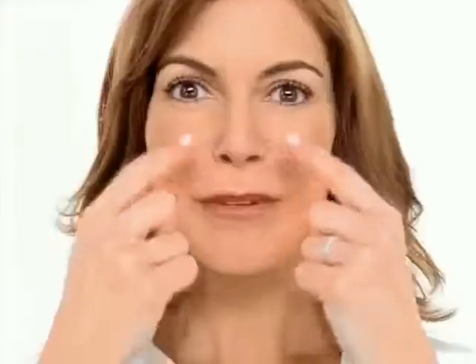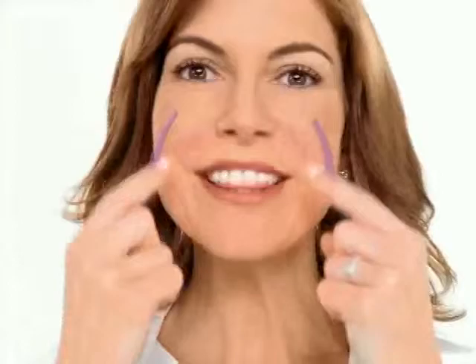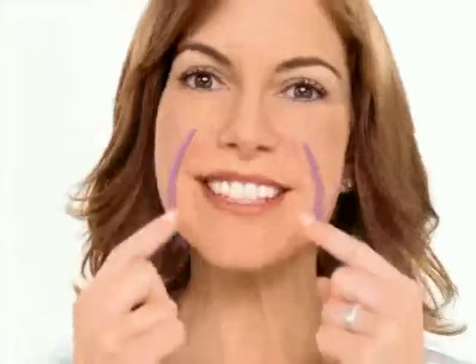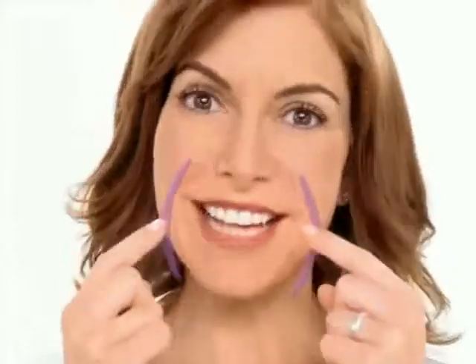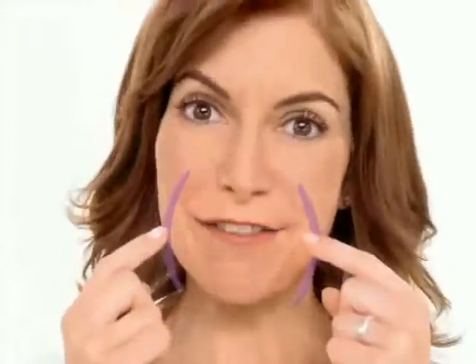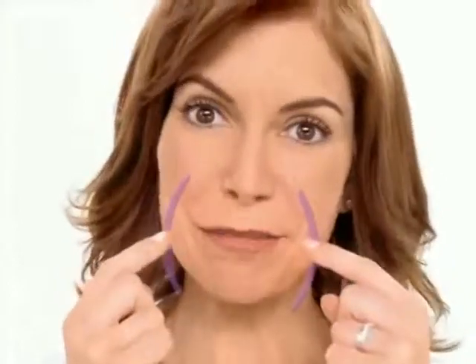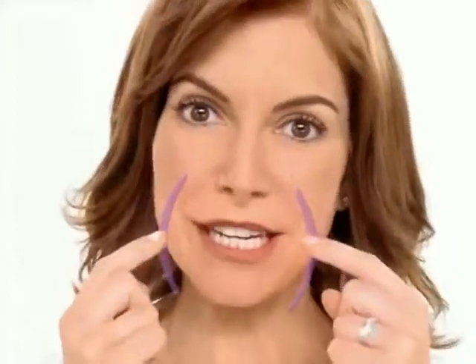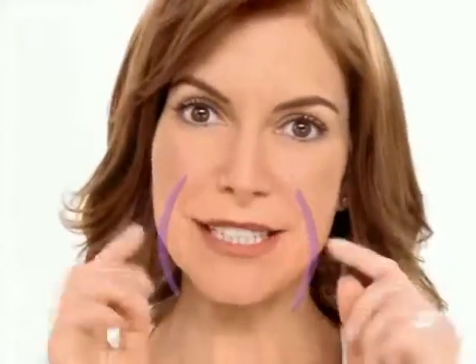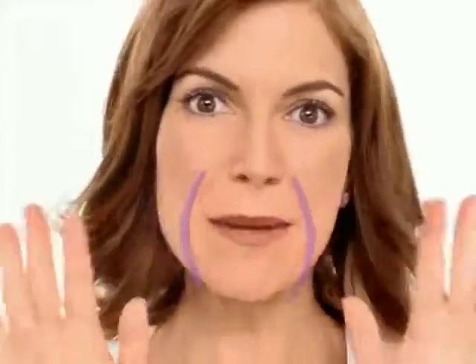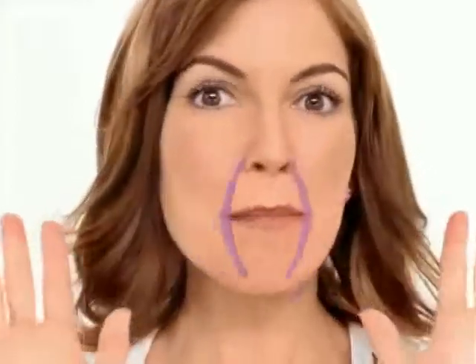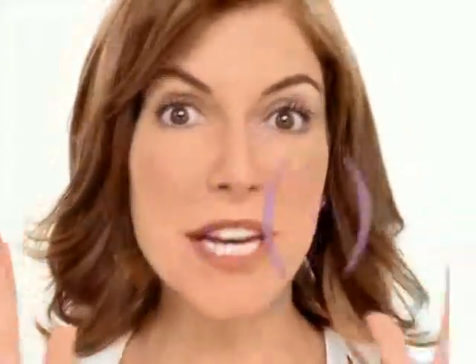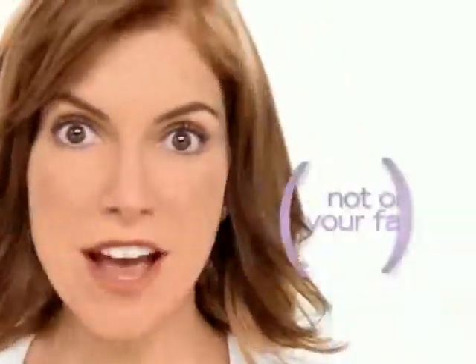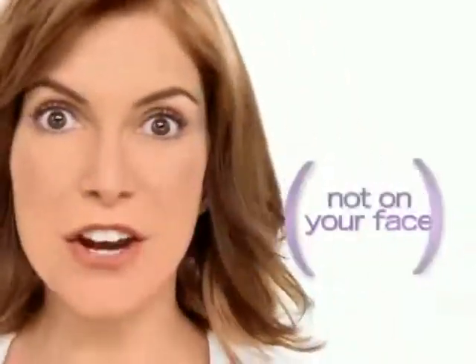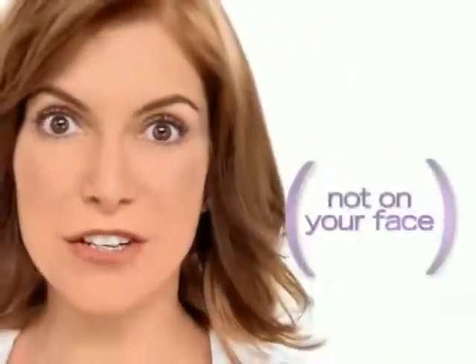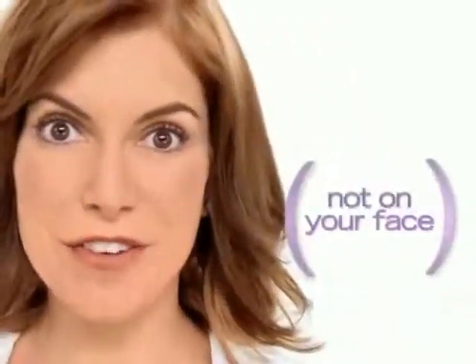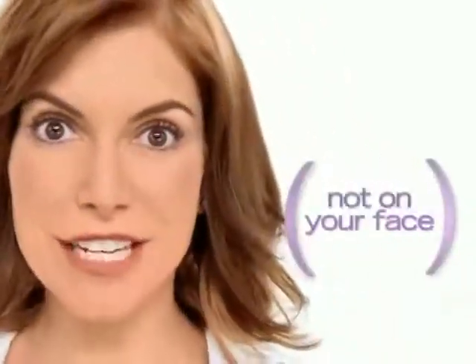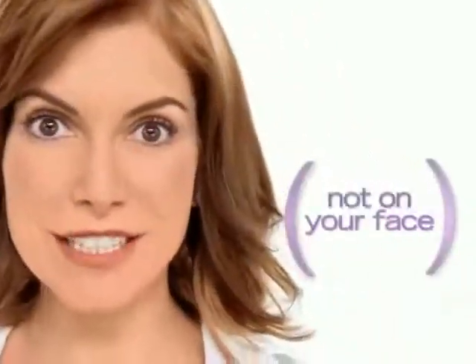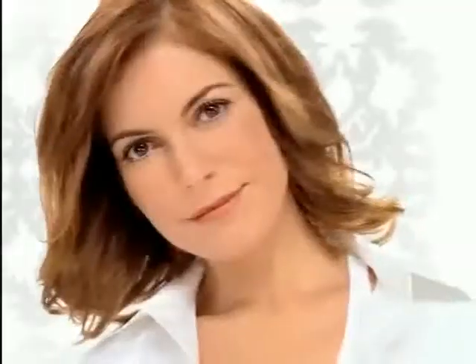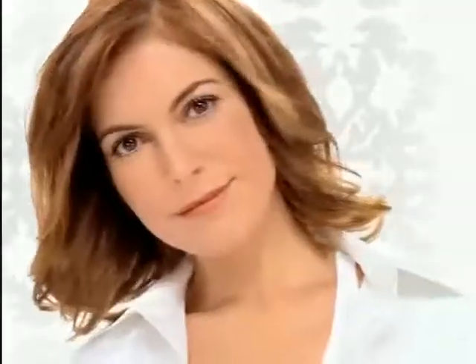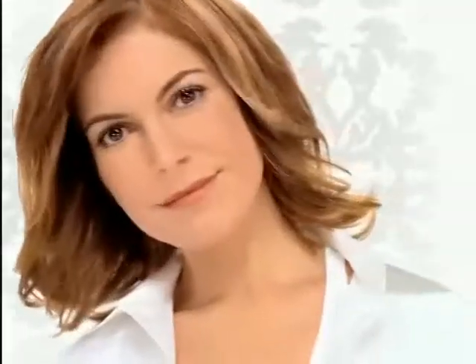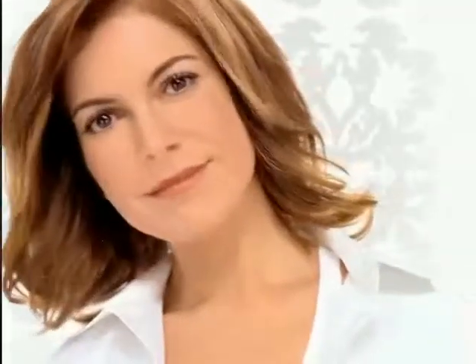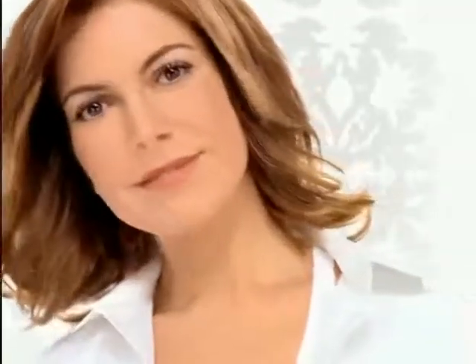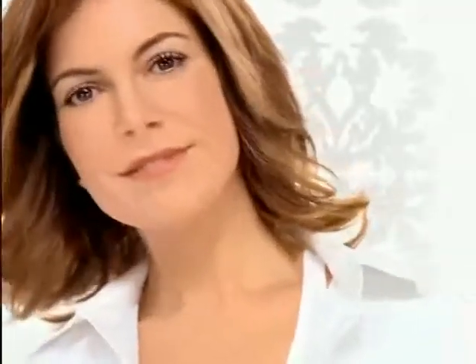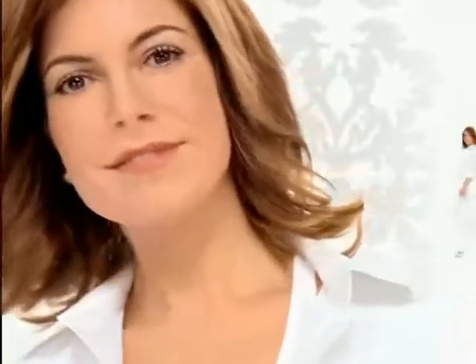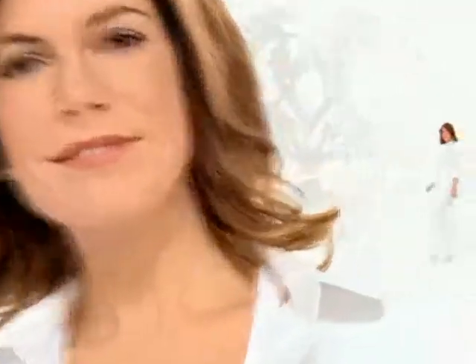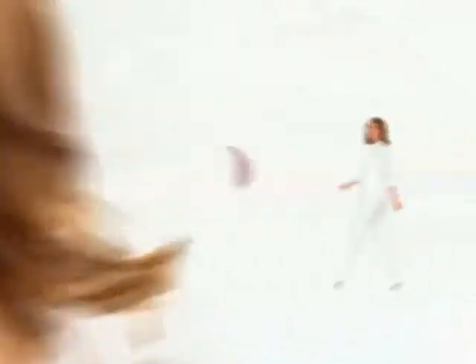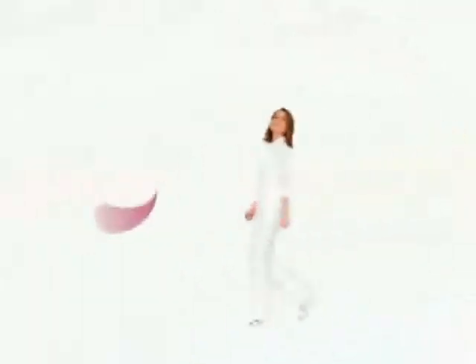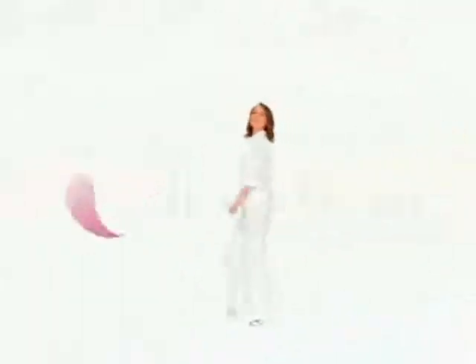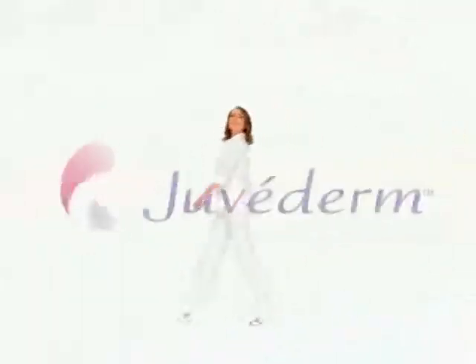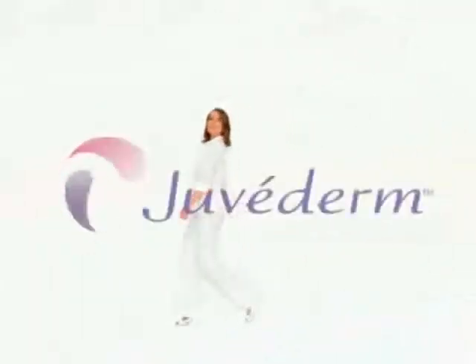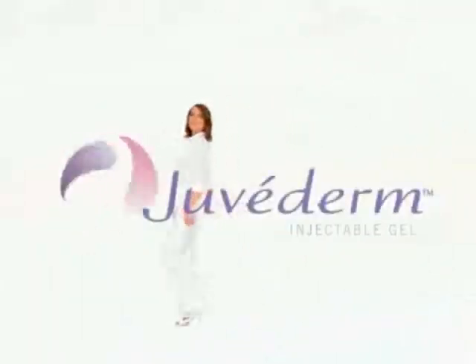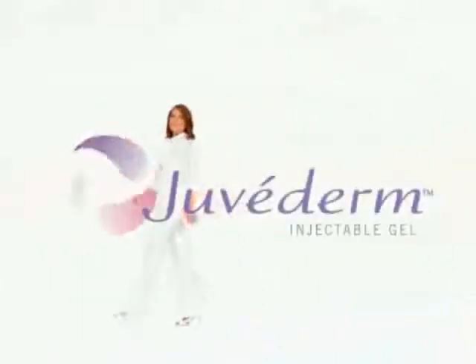Parentheses have a place, but not on your face. Lose those lines with Juvederm.